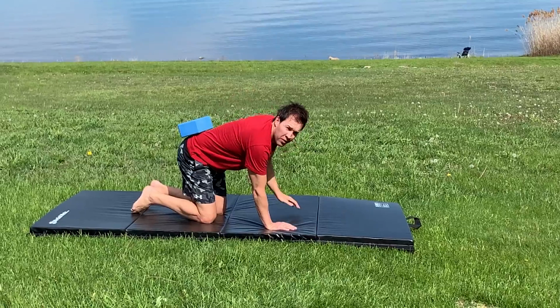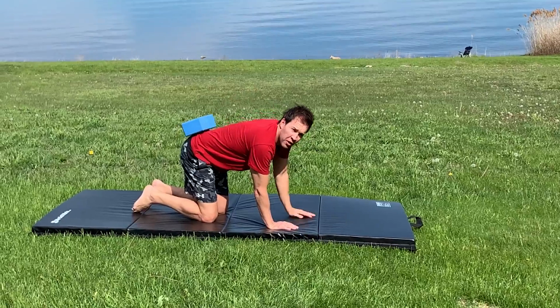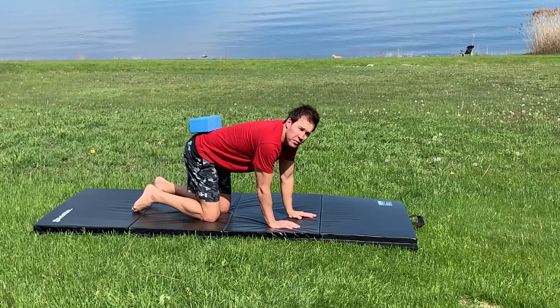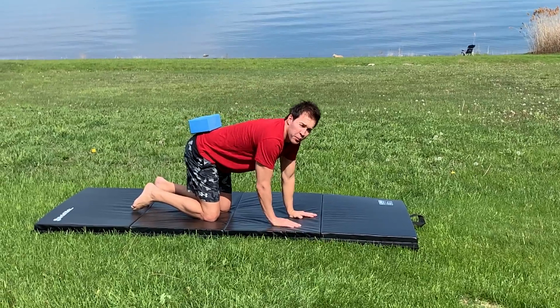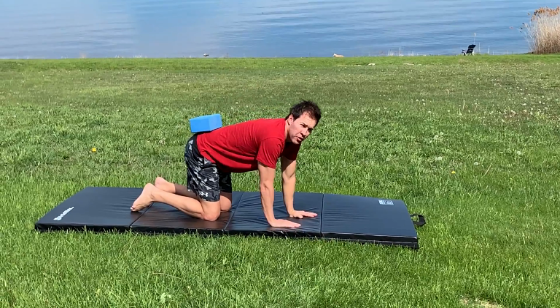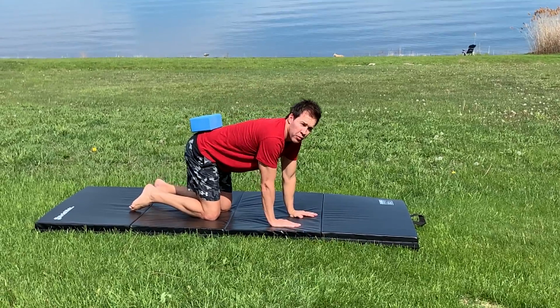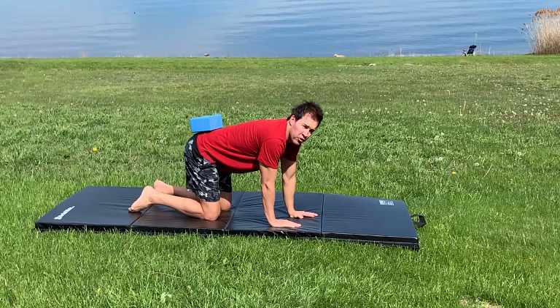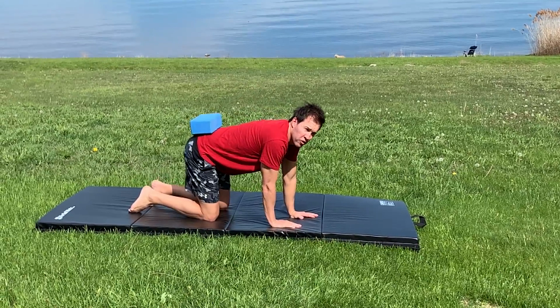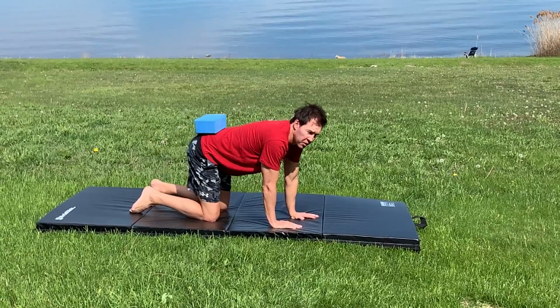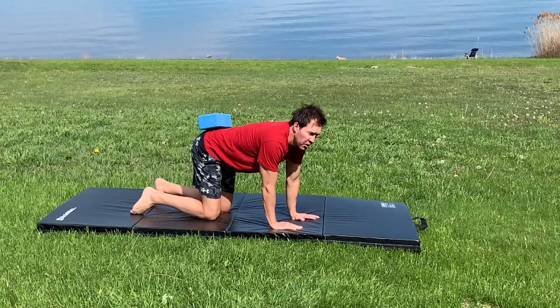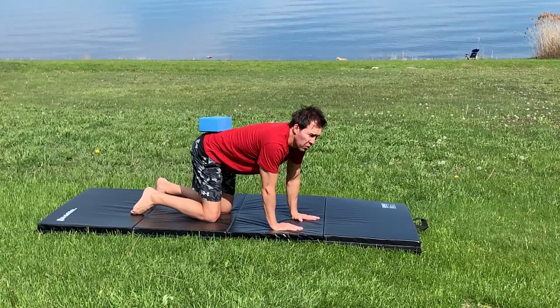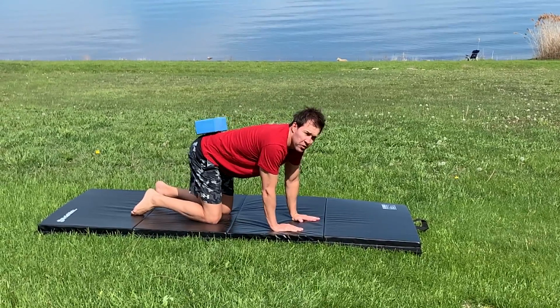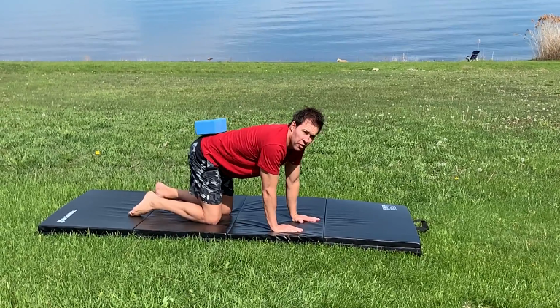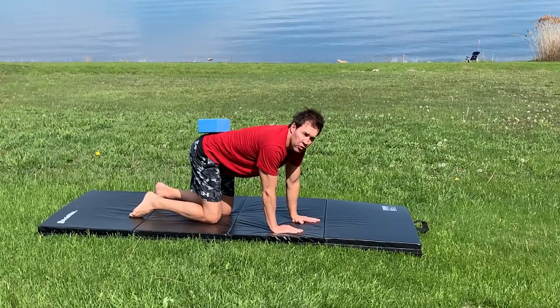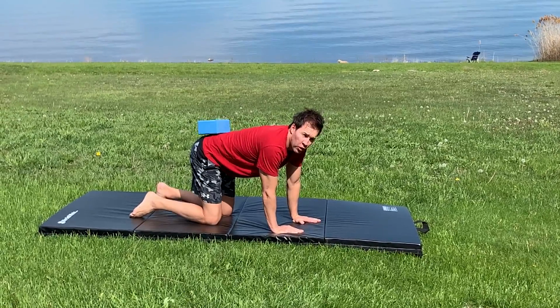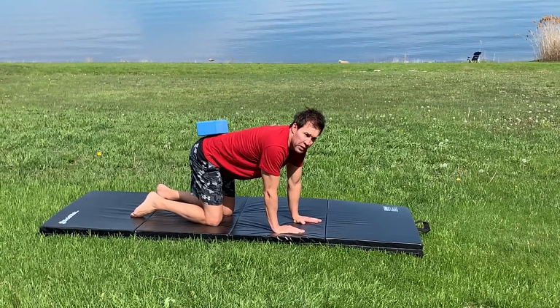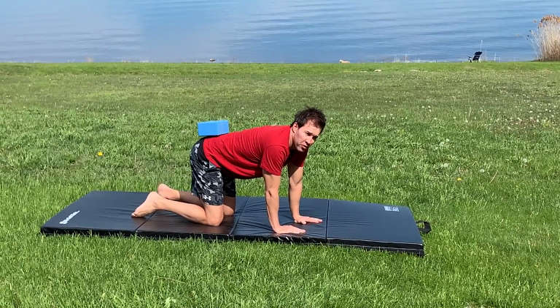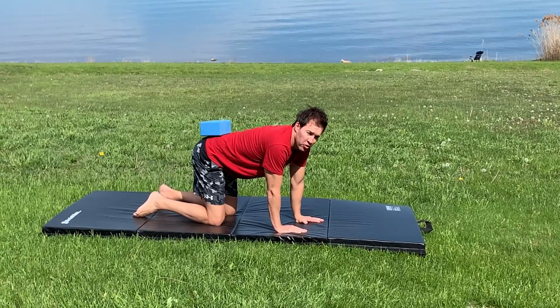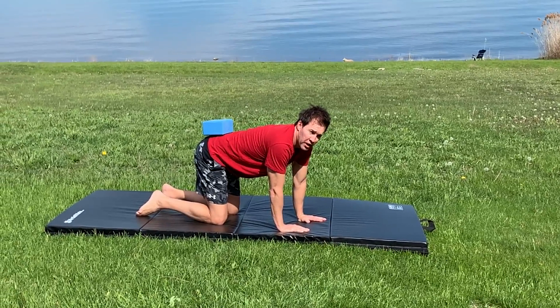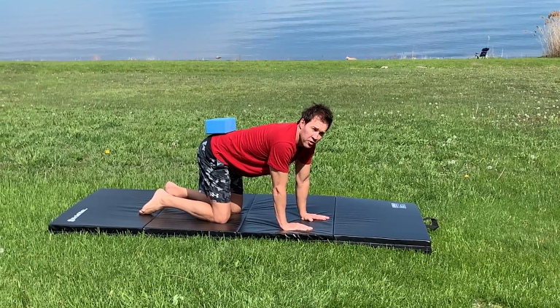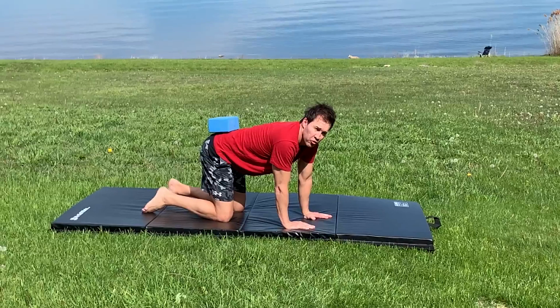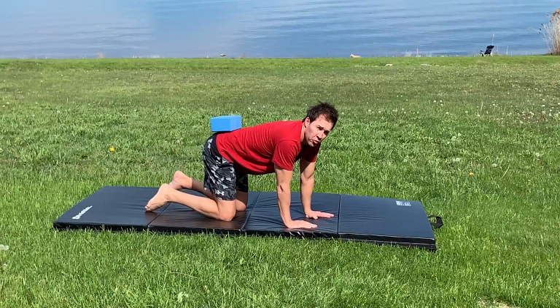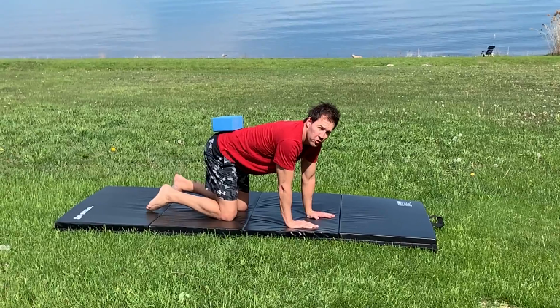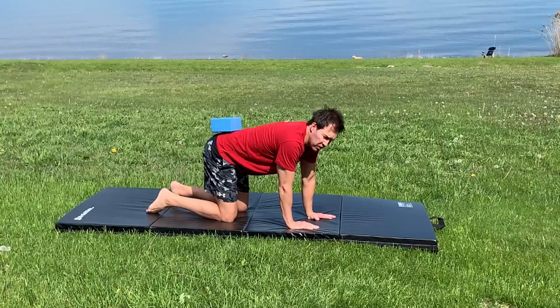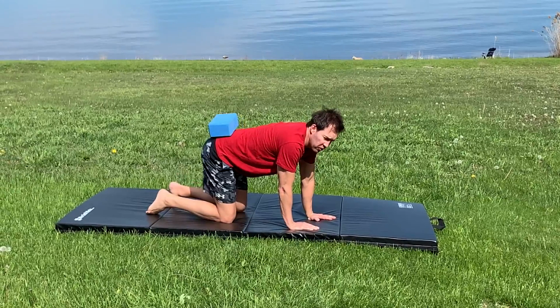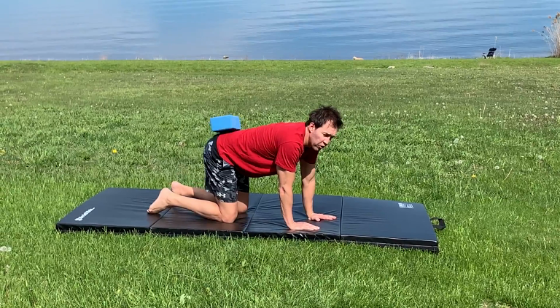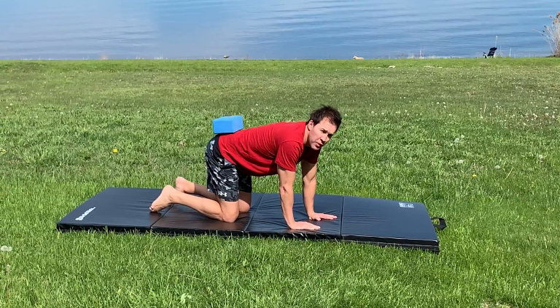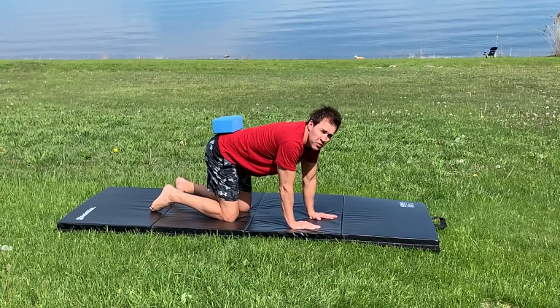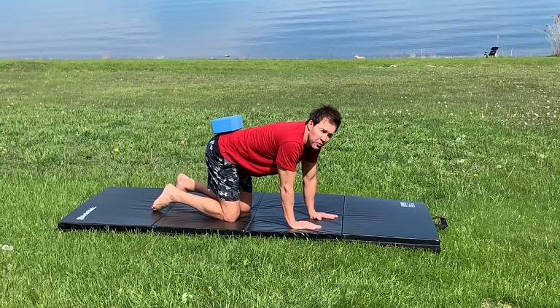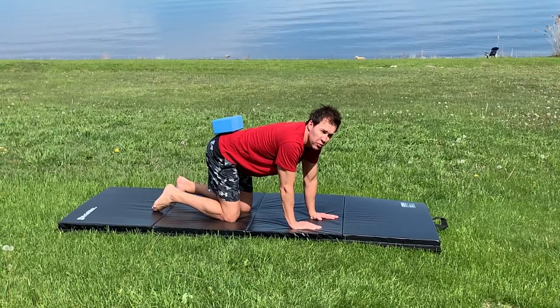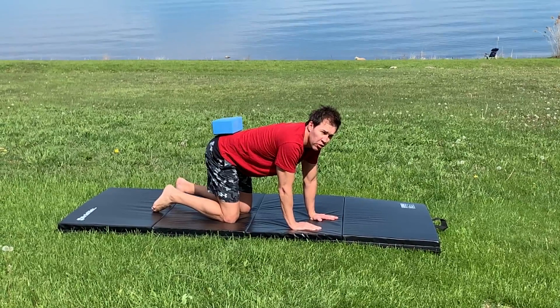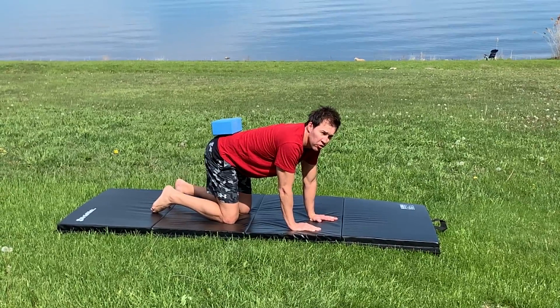All right, bird dog progressions. I want to start in quadruped position, hands under your shoulders, knees under your hips — that's the first progression.